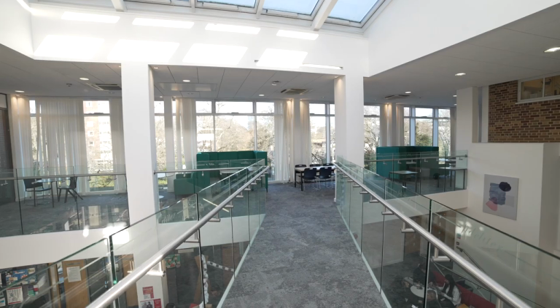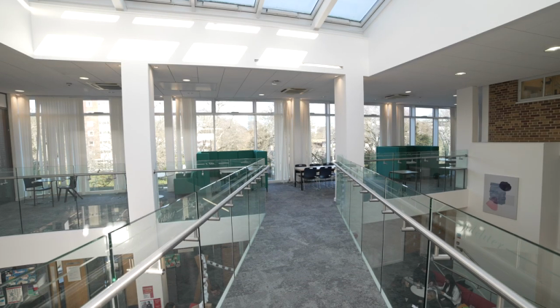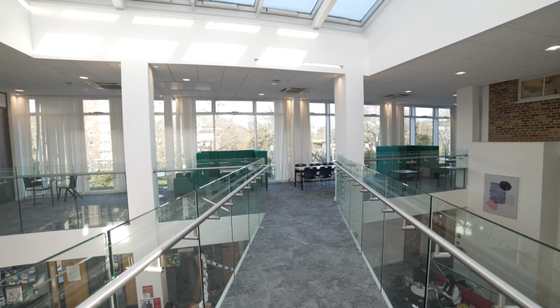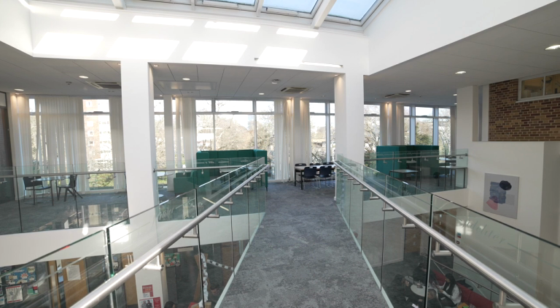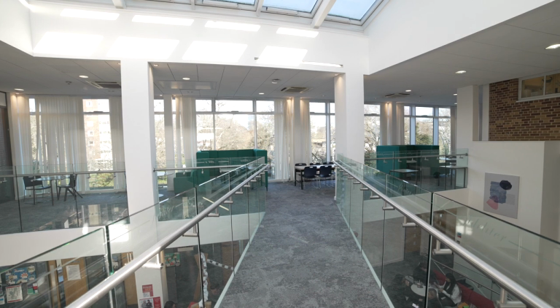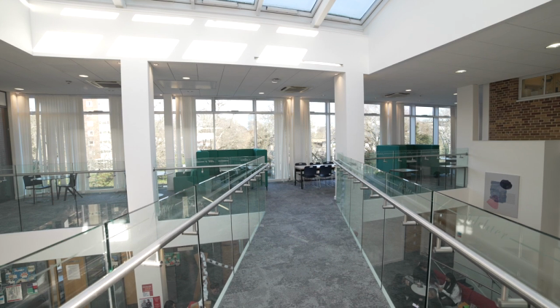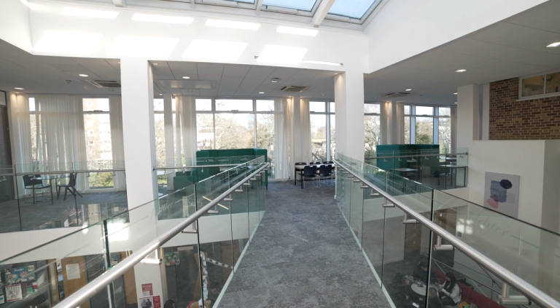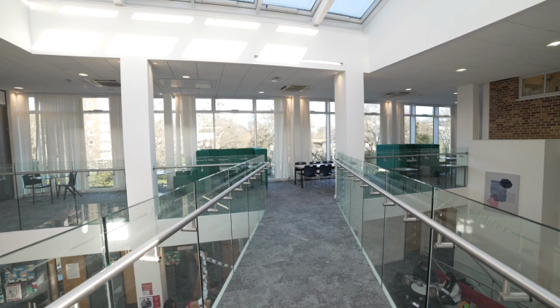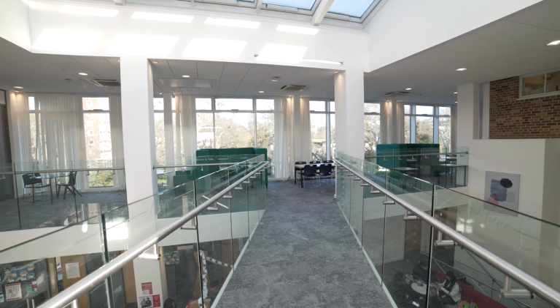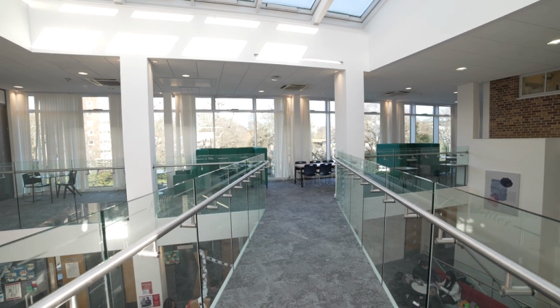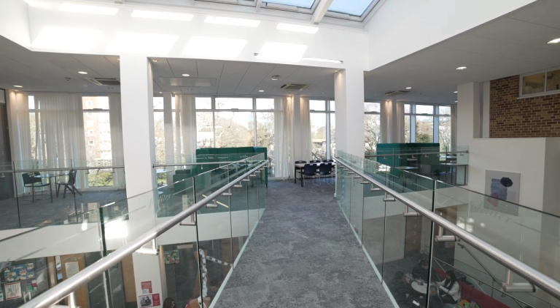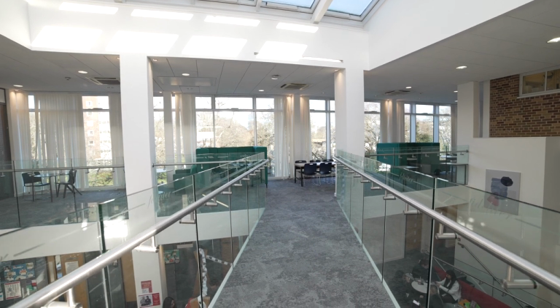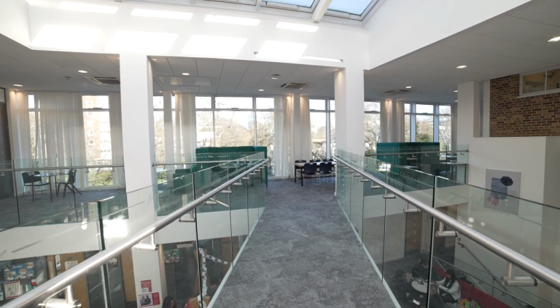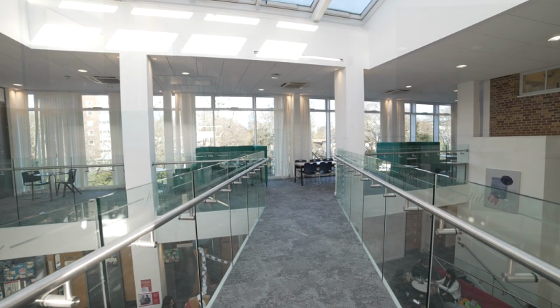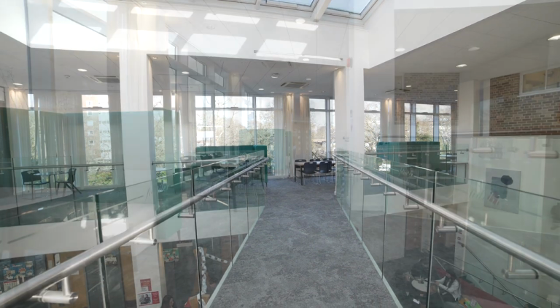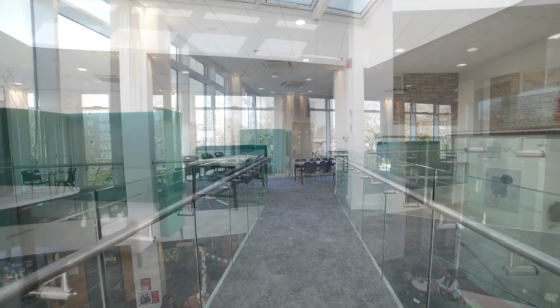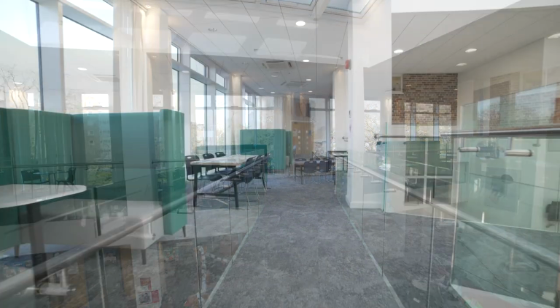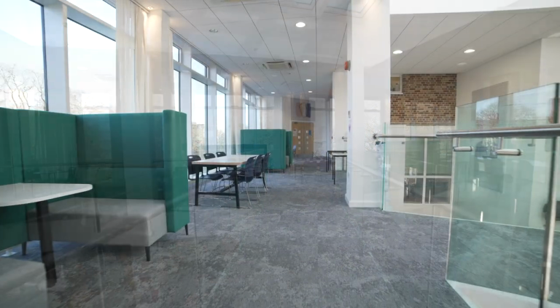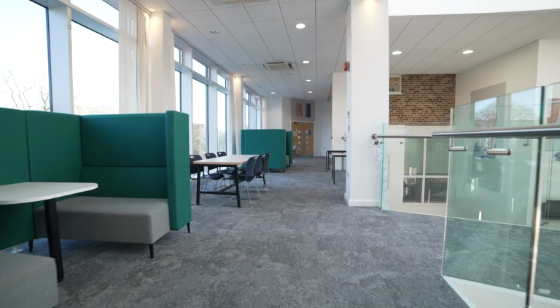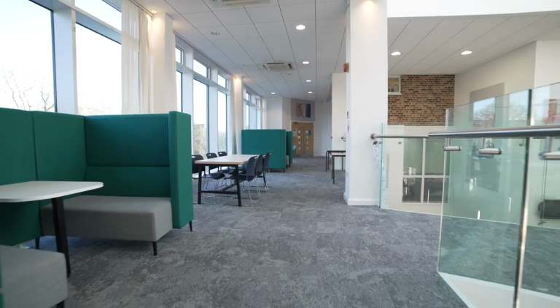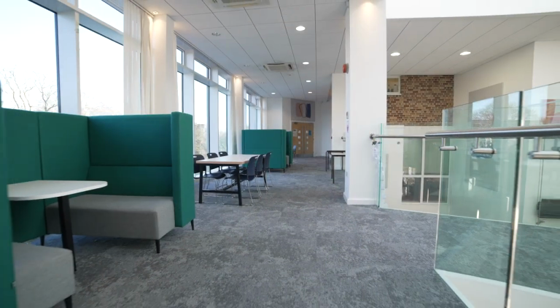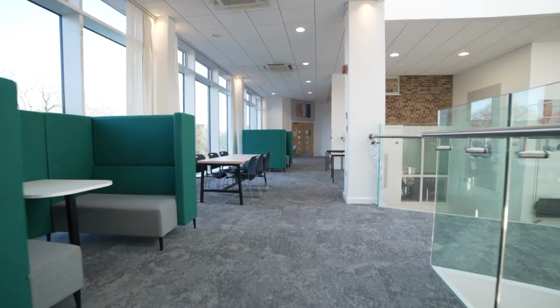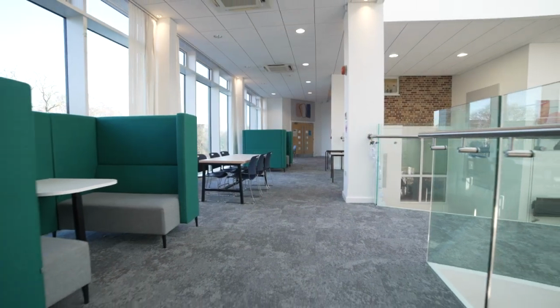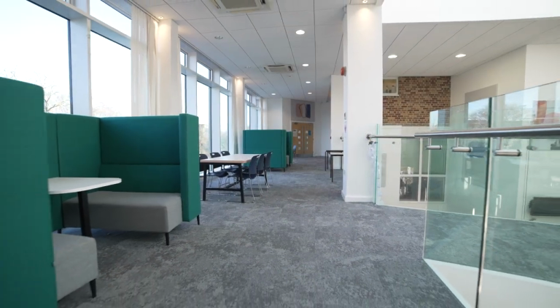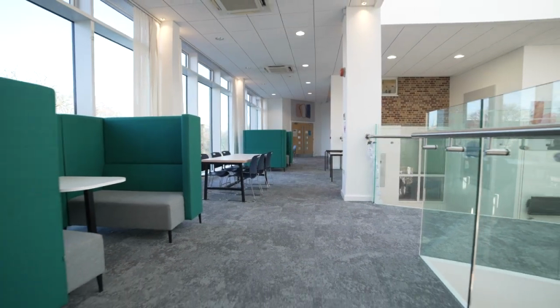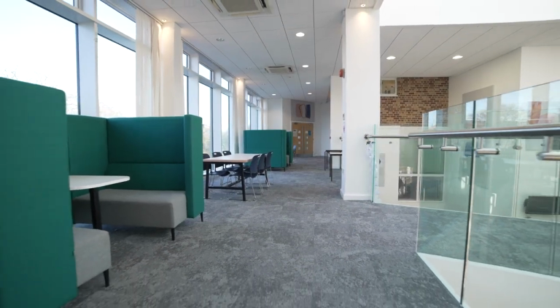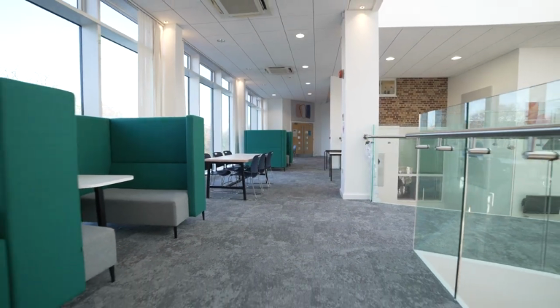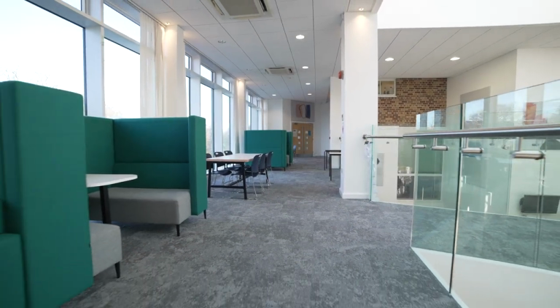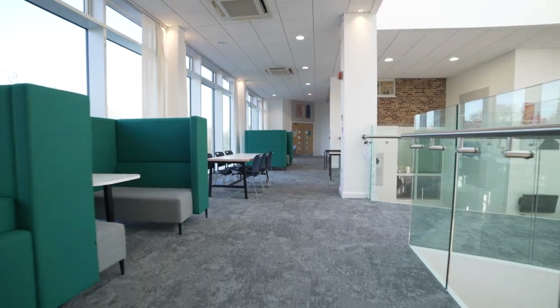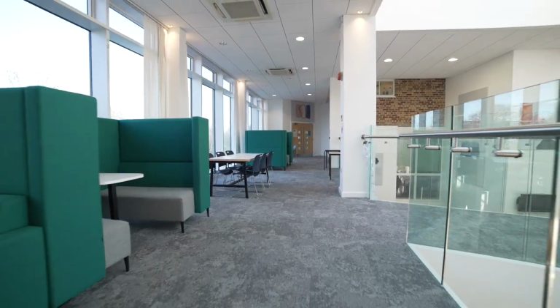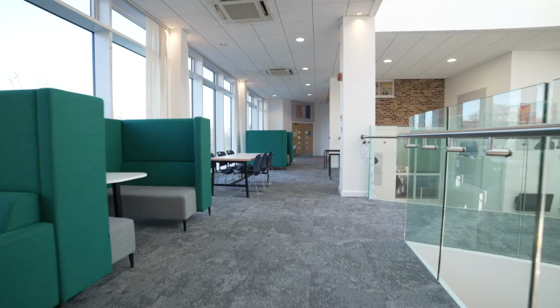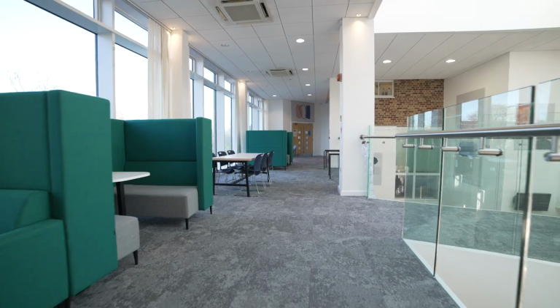EnvoPlan recently completed the redesign and refit of the sixth form area at Edgbaston High School for girls.